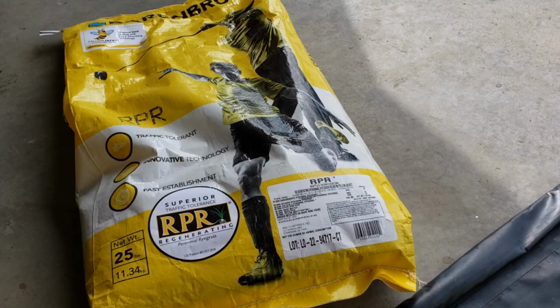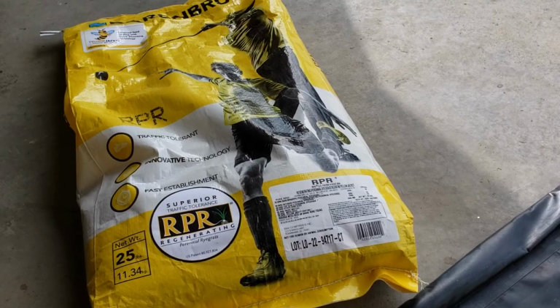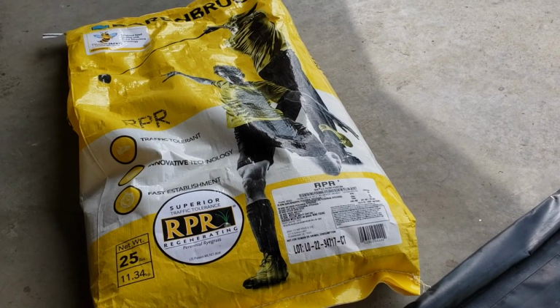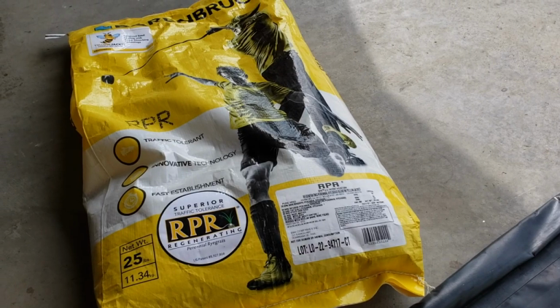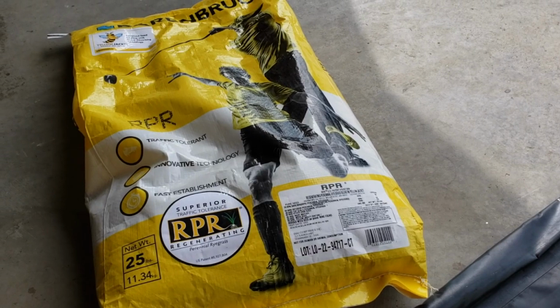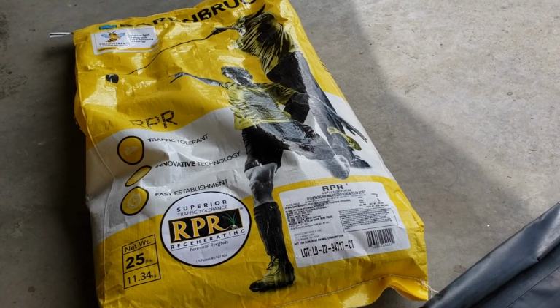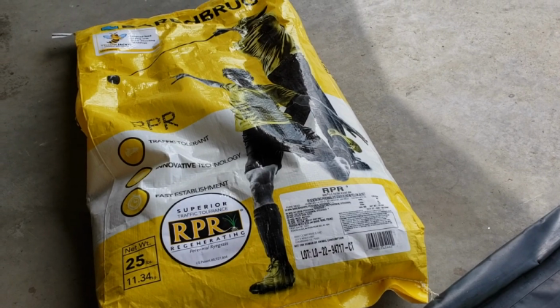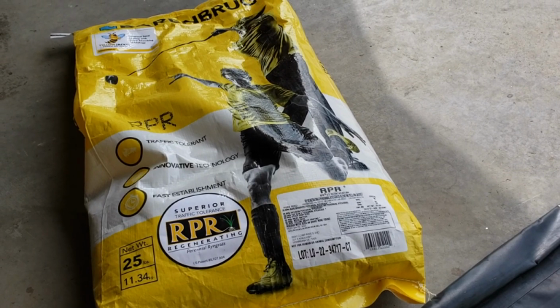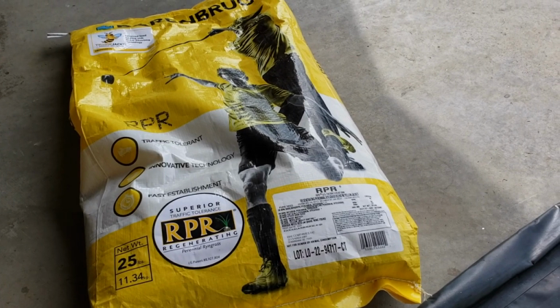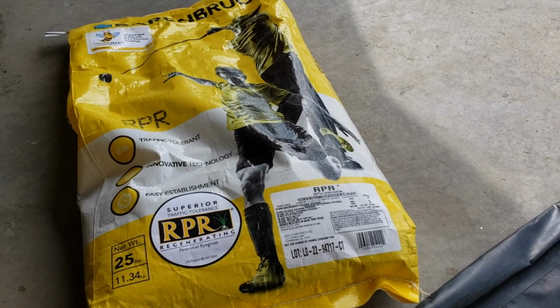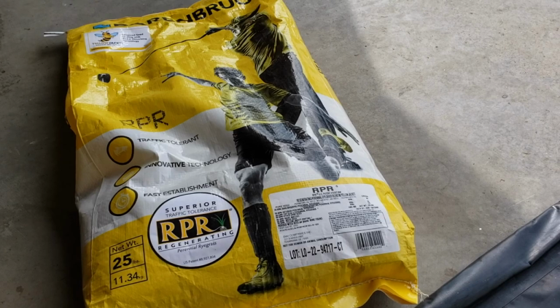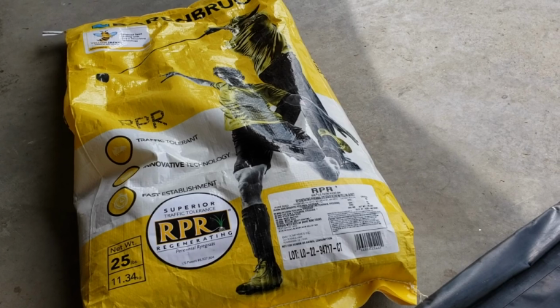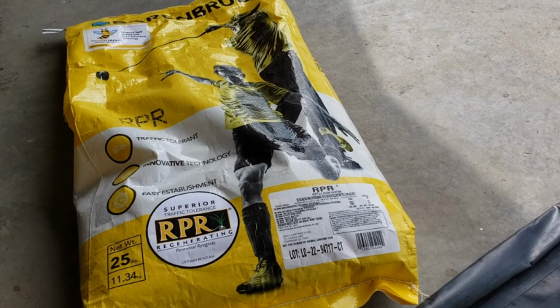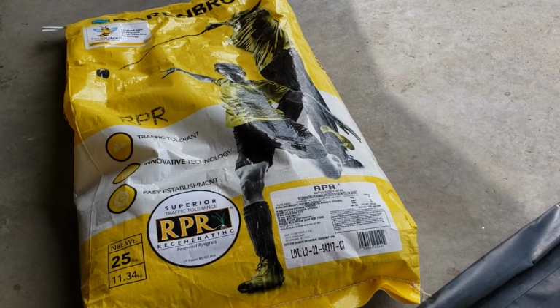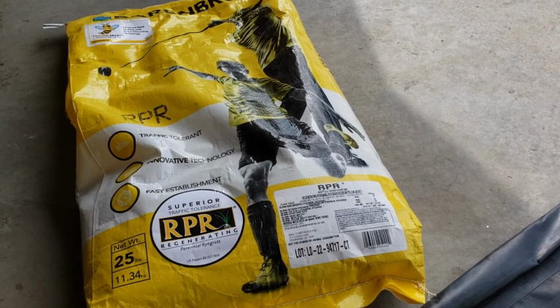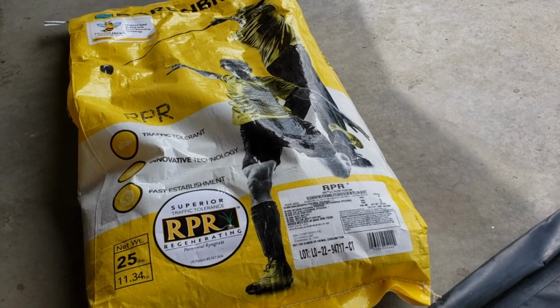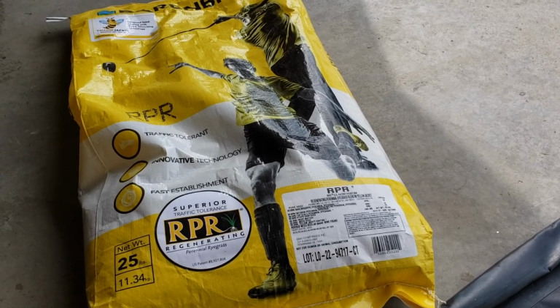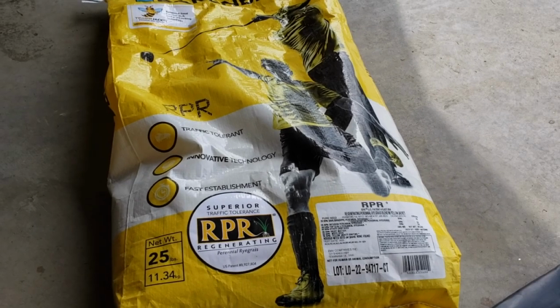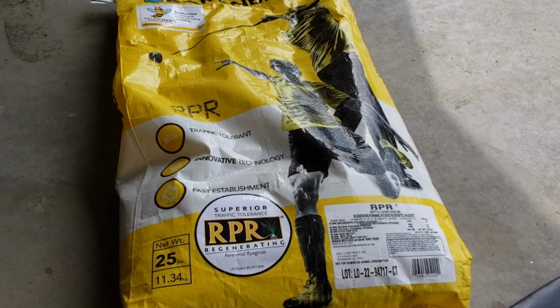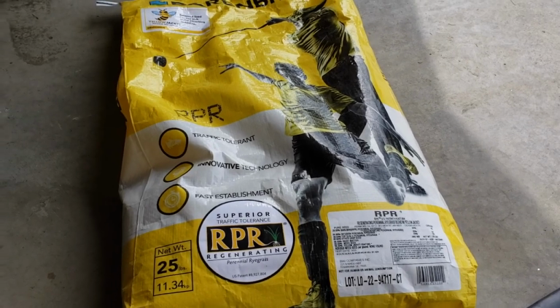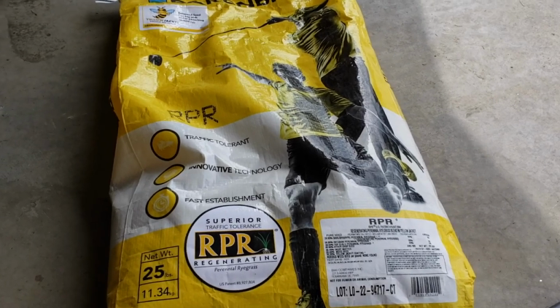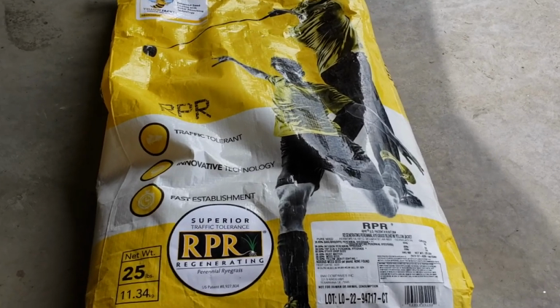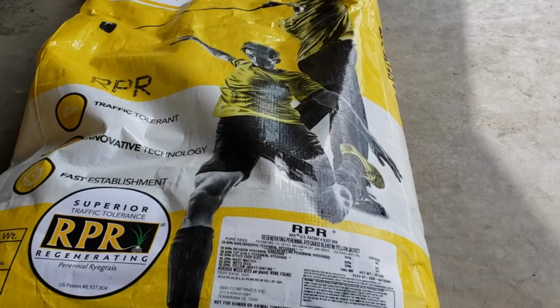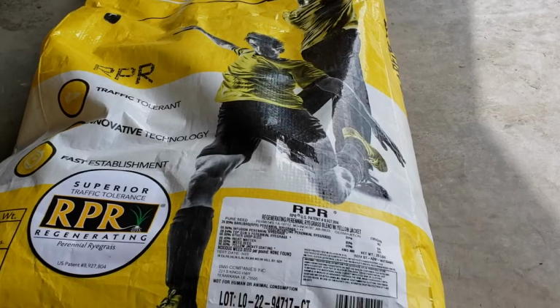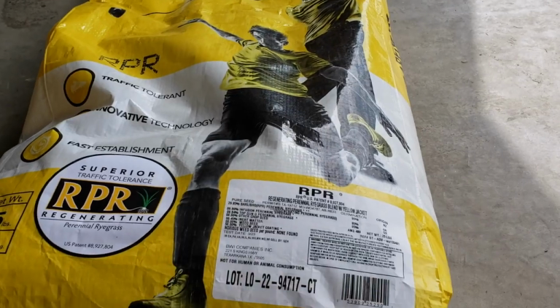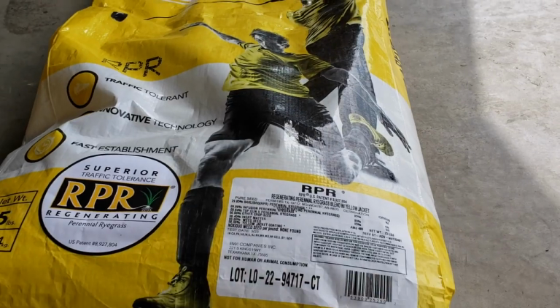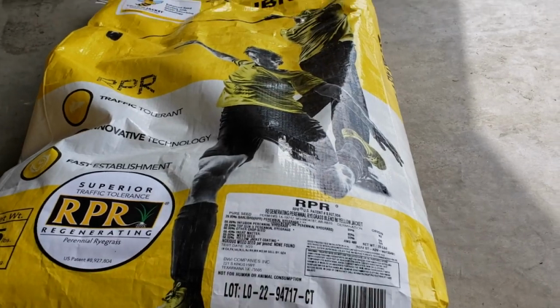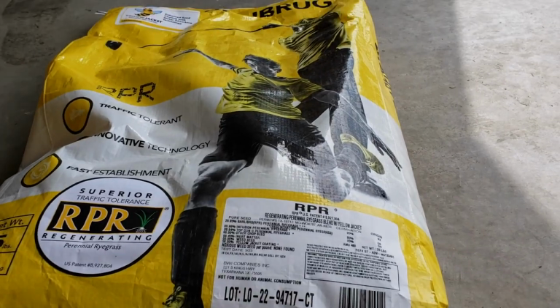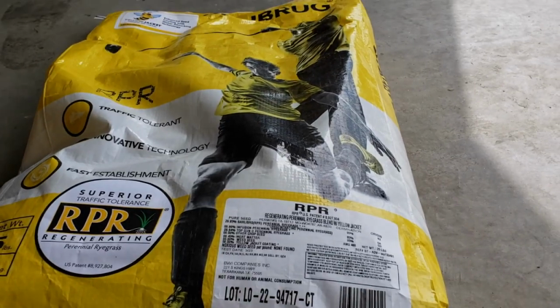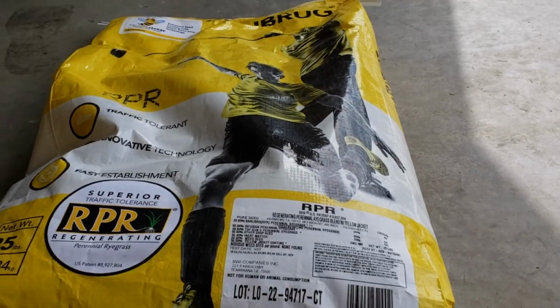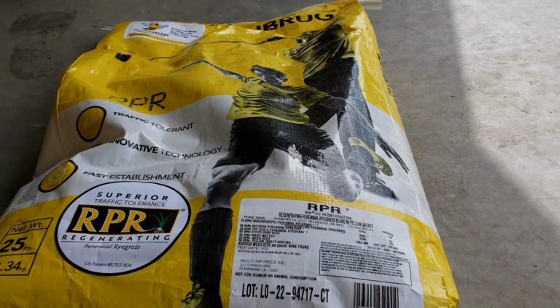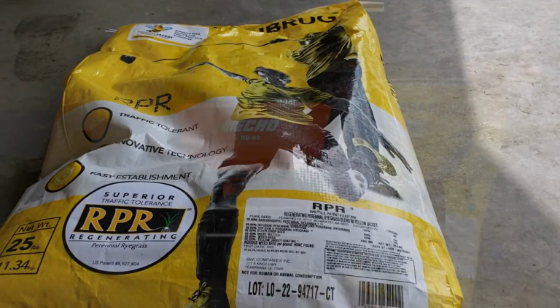You'll be okay getting a bag from Home Depot, but with all this work I want something that's going to be elite.